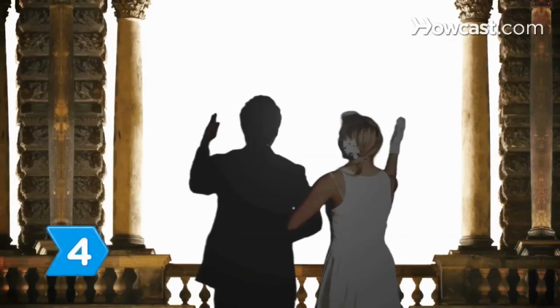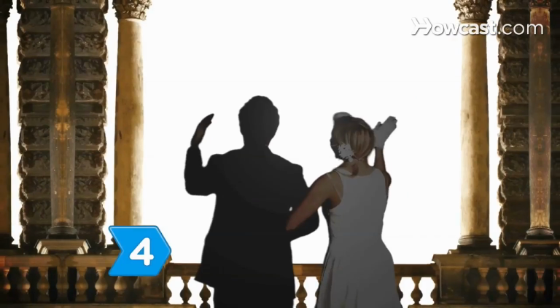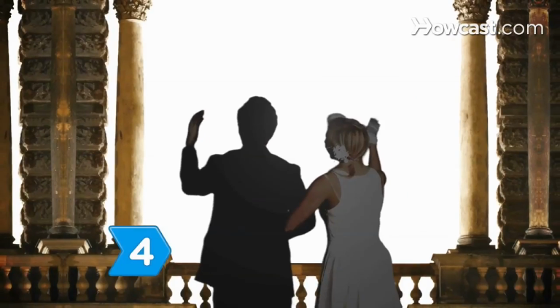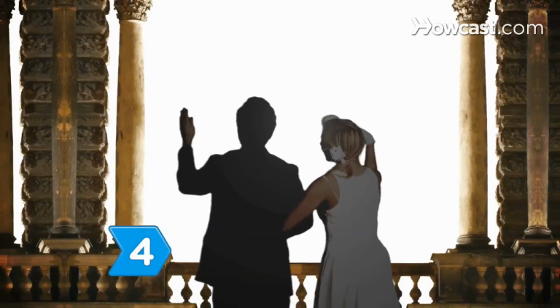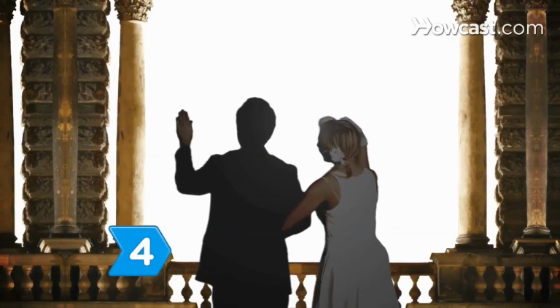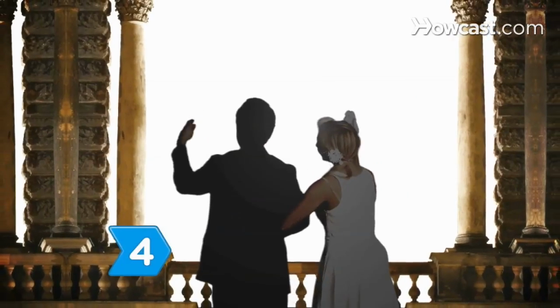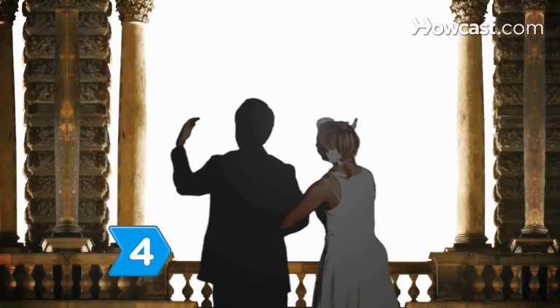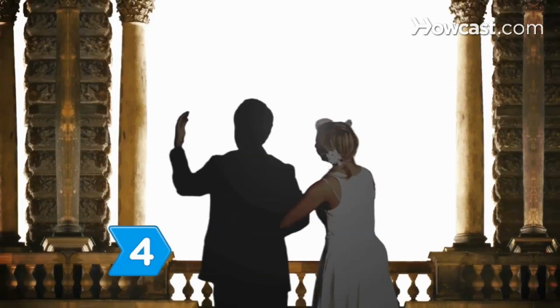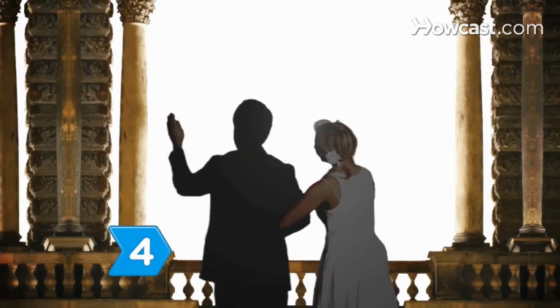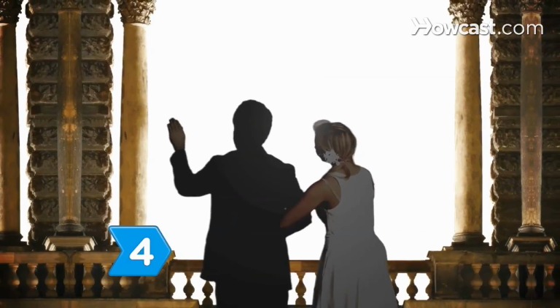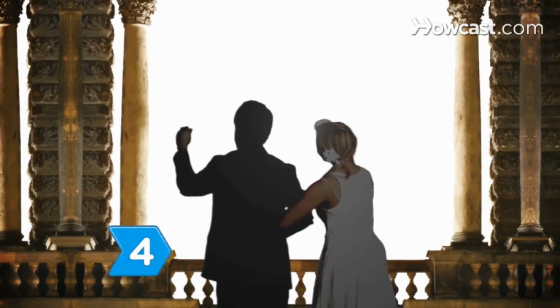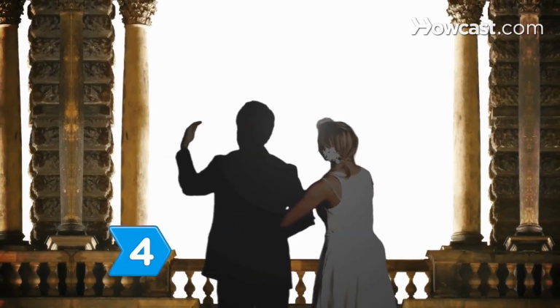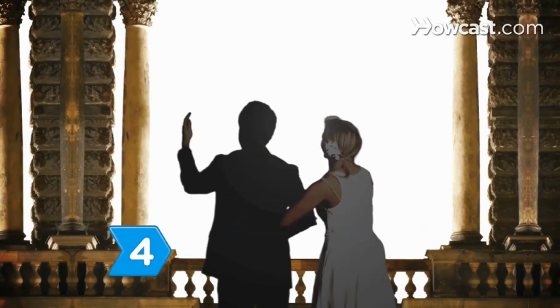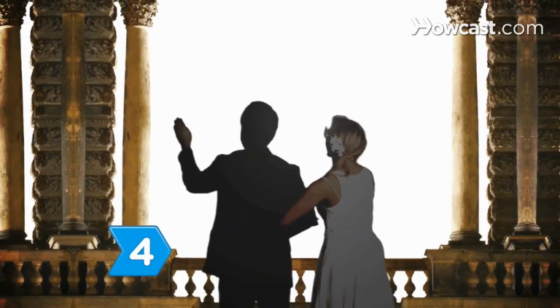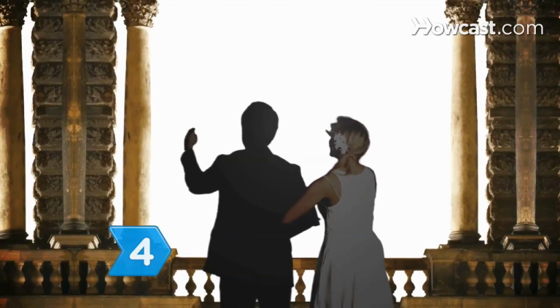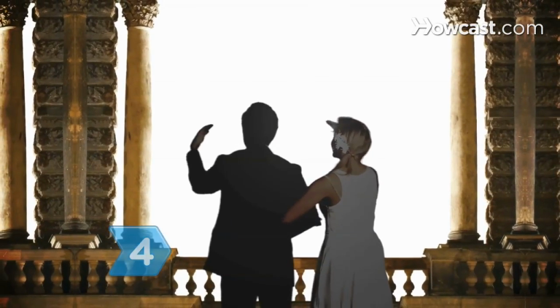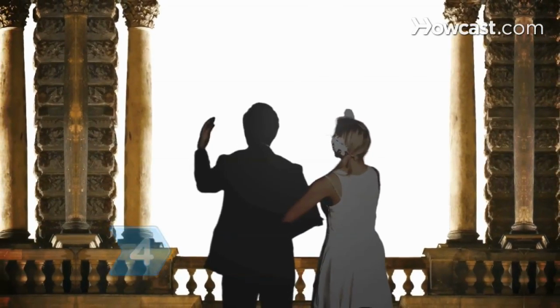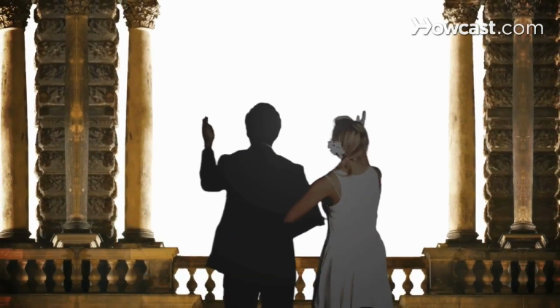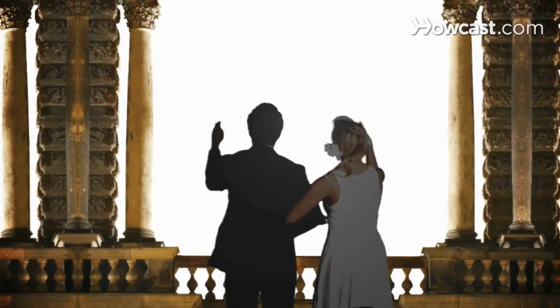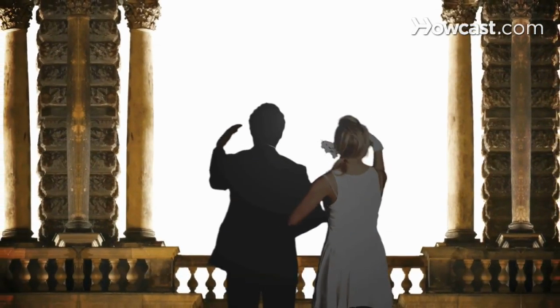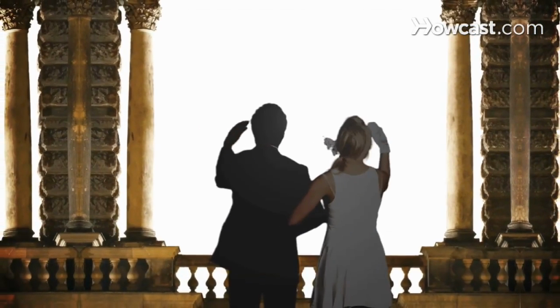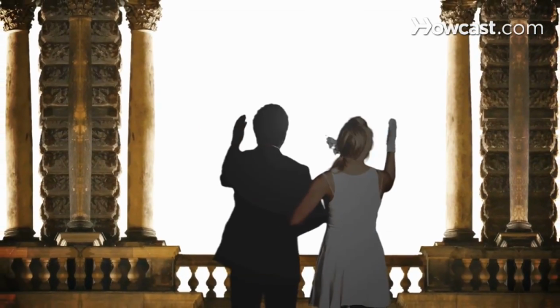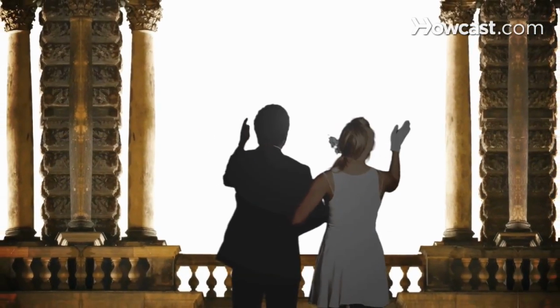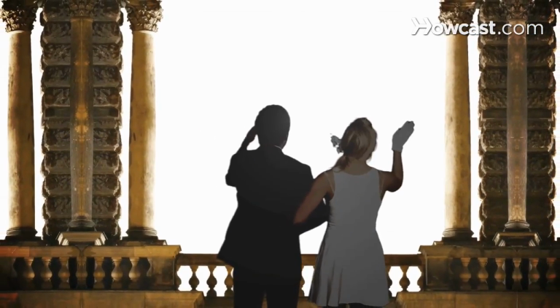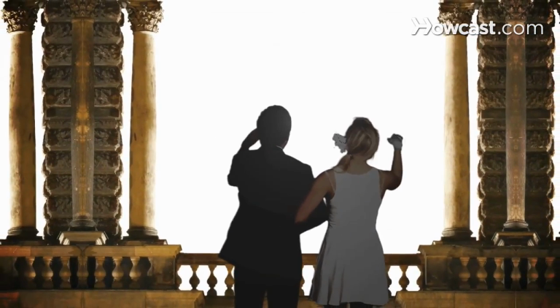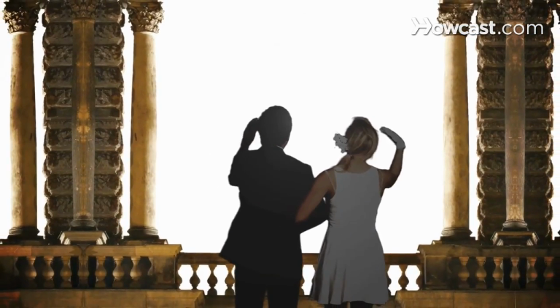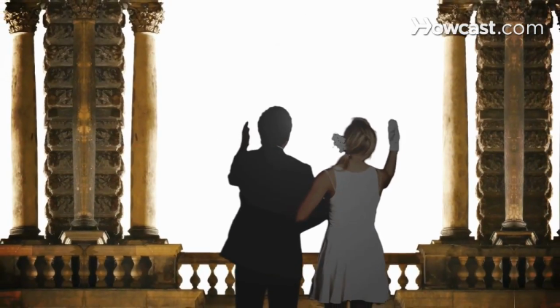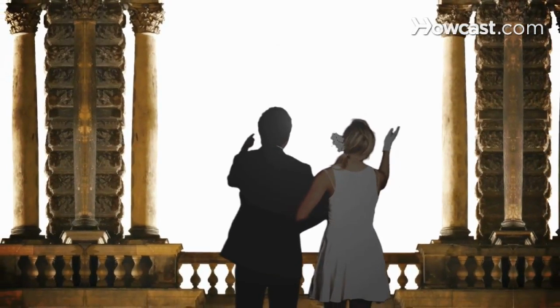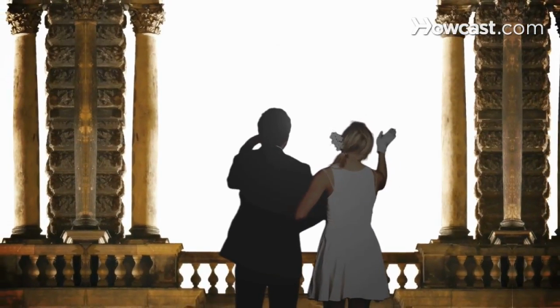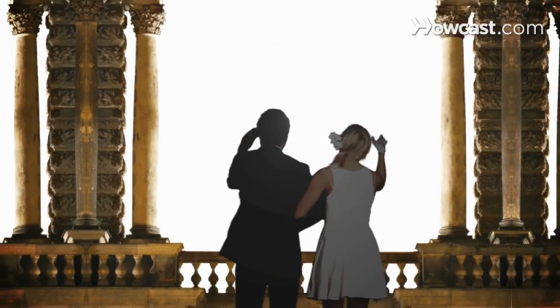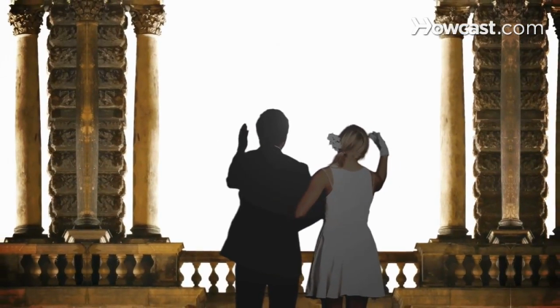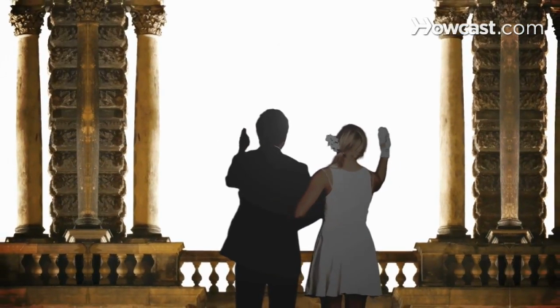Step 4. Book a reception hall with a balcony from which you can wave to total strangers.